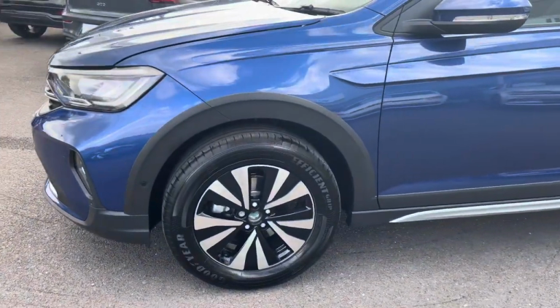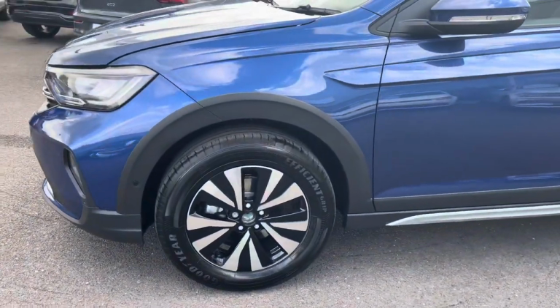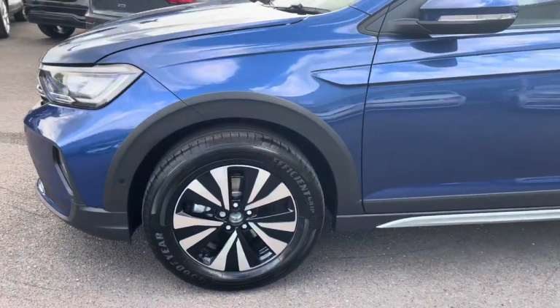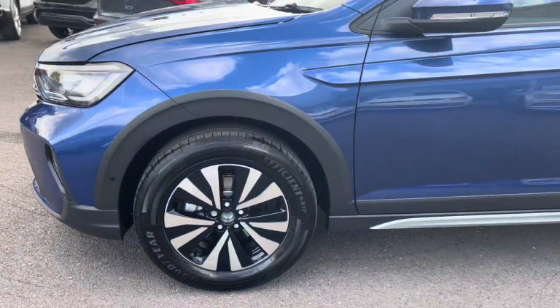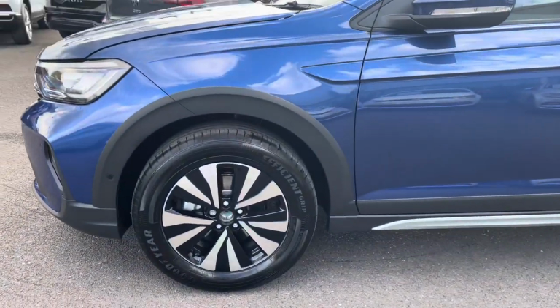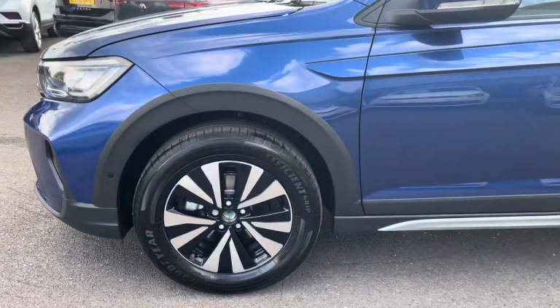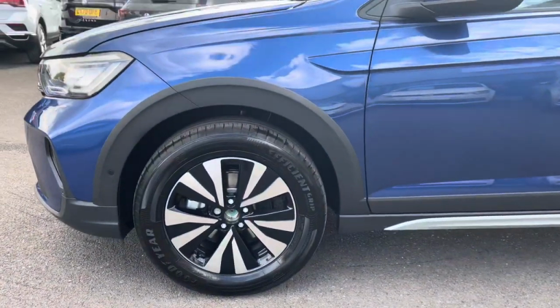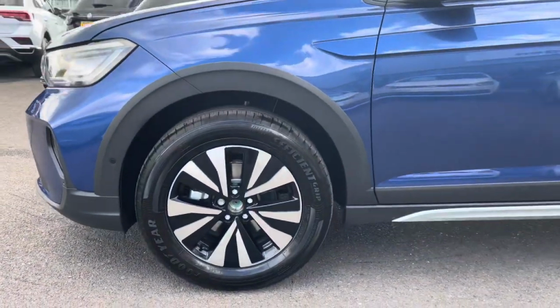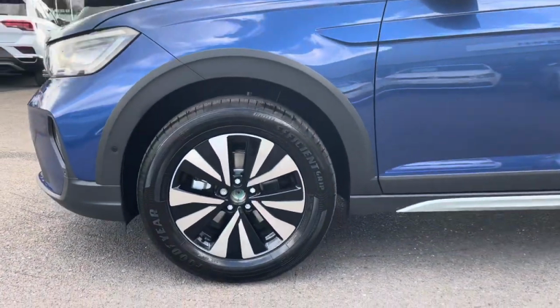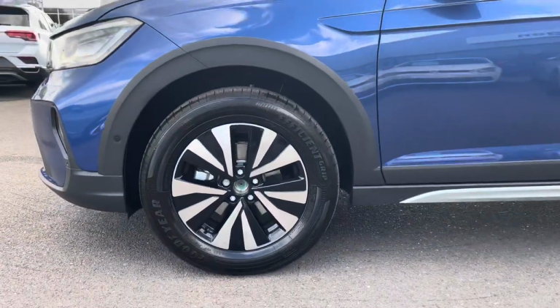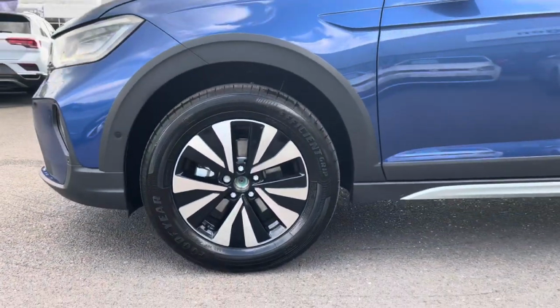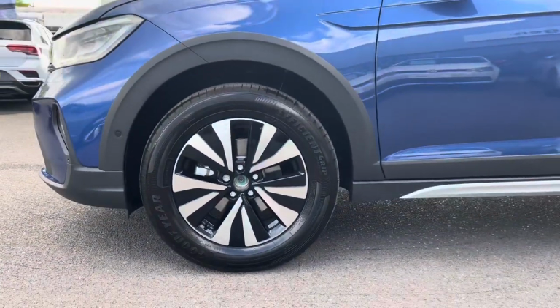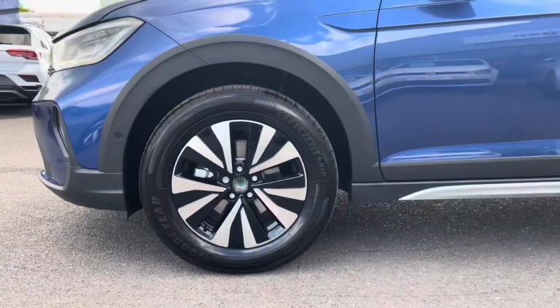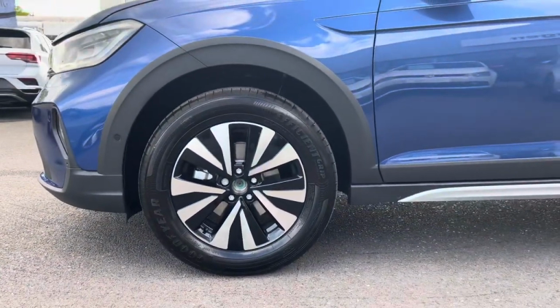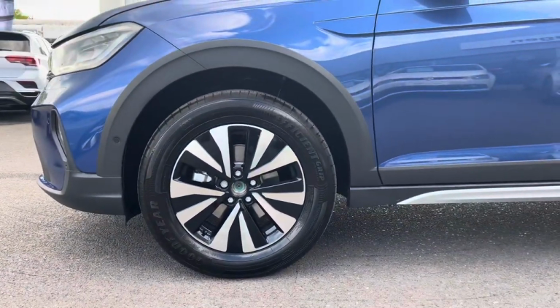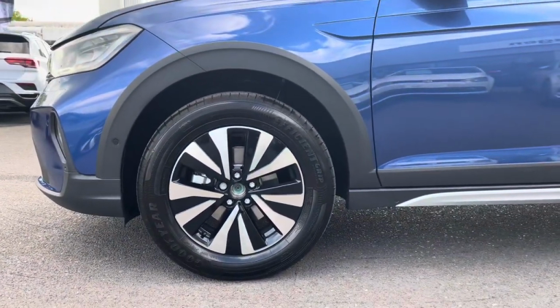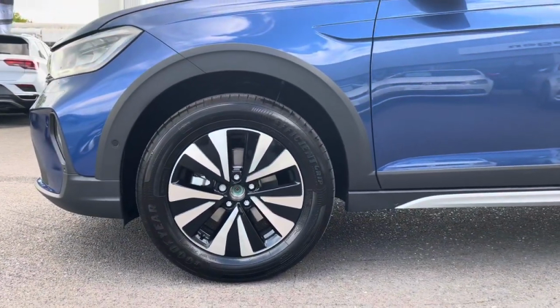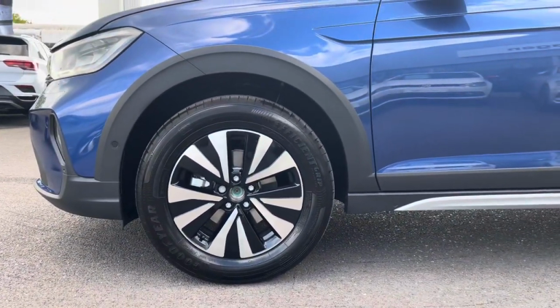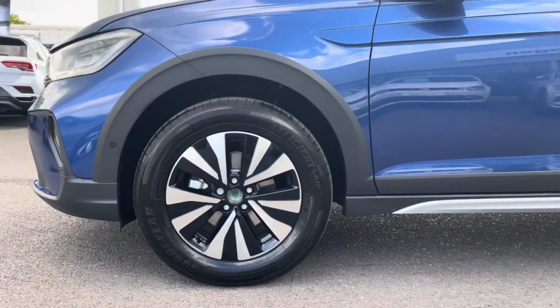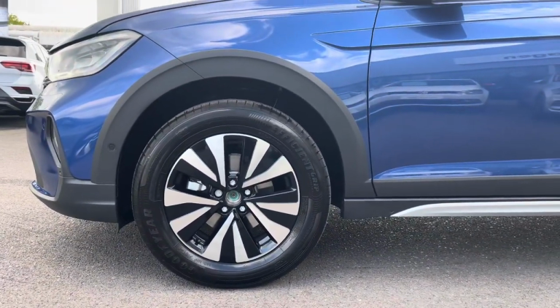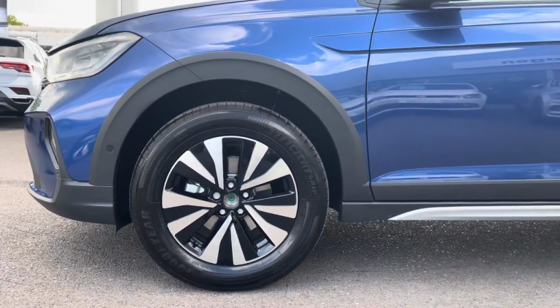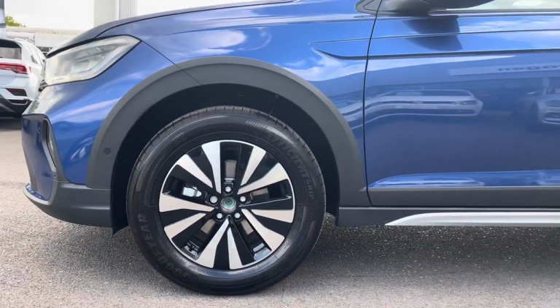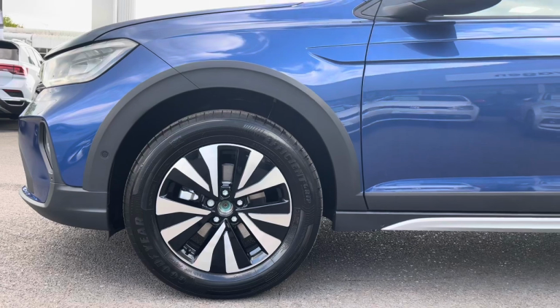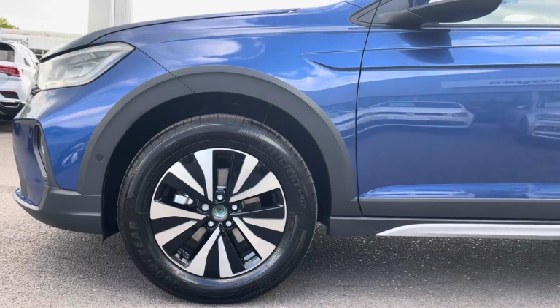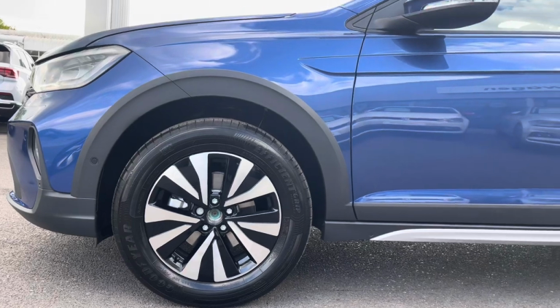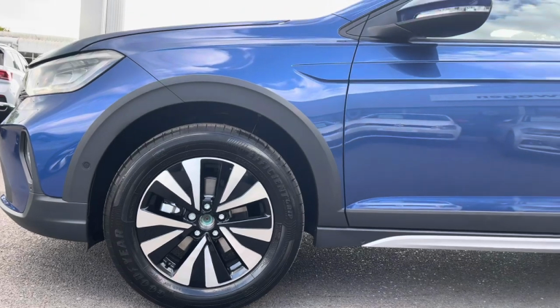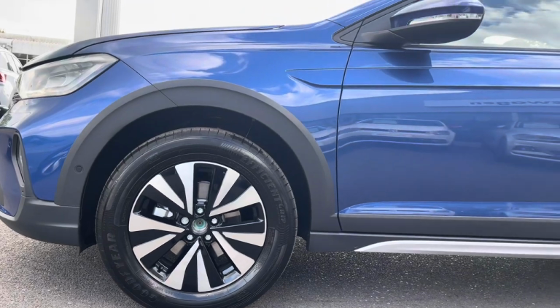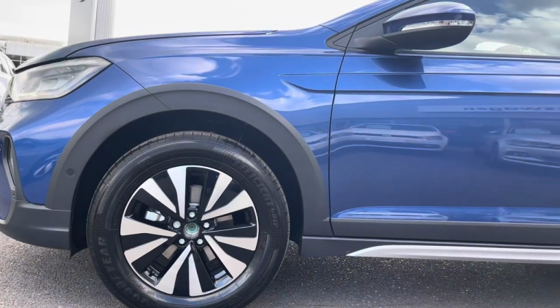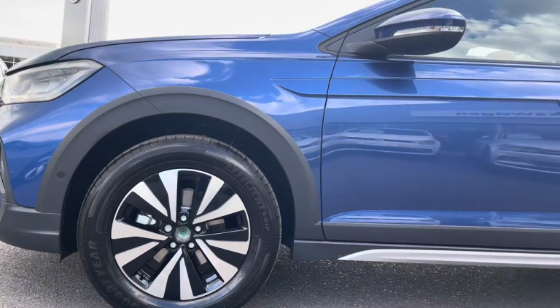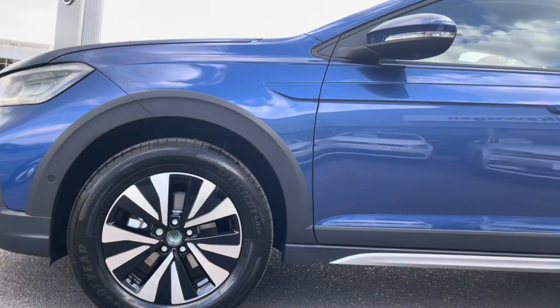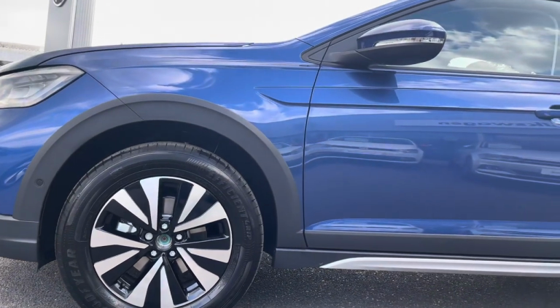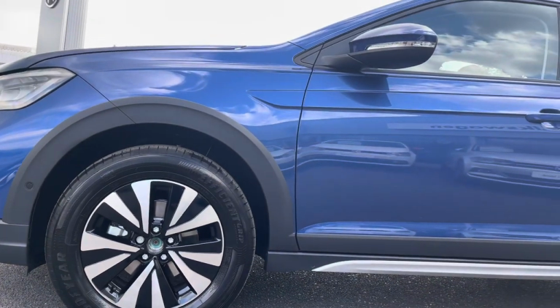Taking you around, we have these stunning 16 inch Everett diamond turned surface alloy wheels — they still need the wheel caps fitting.